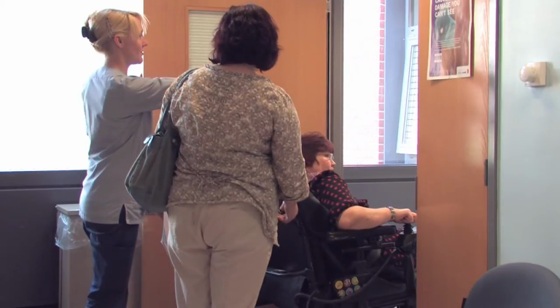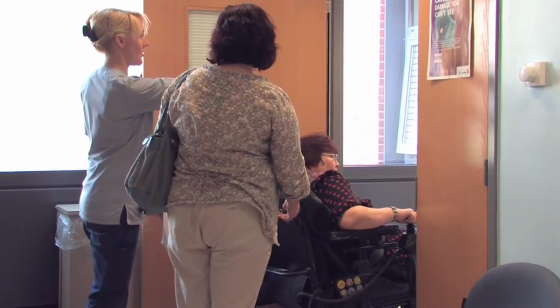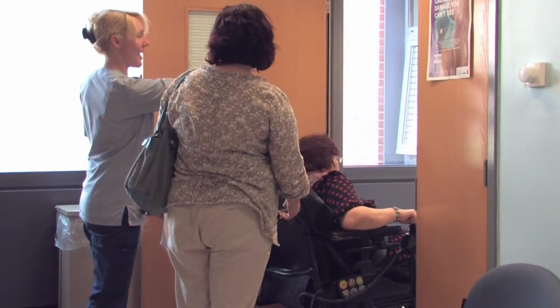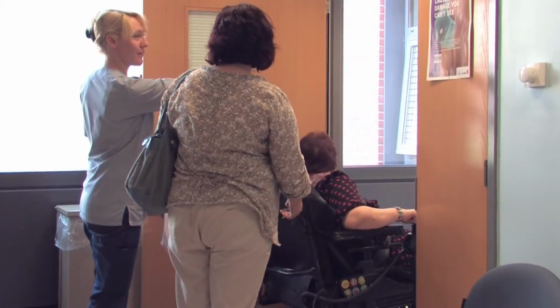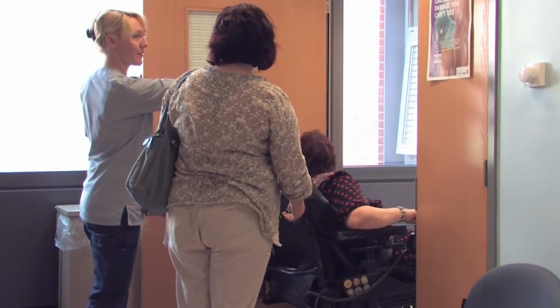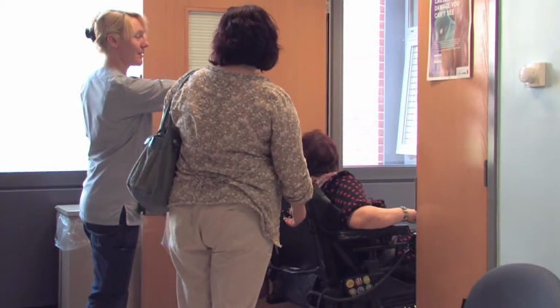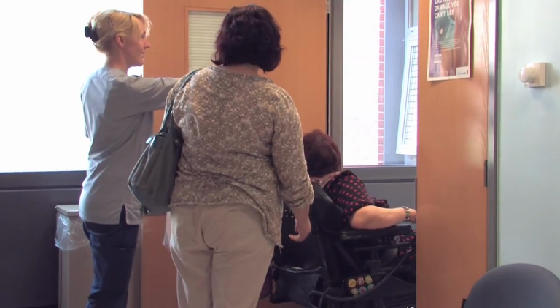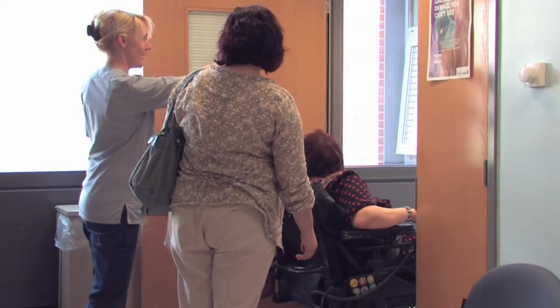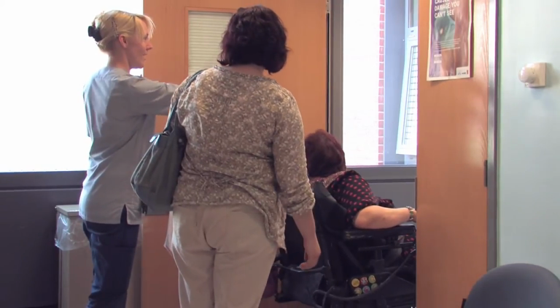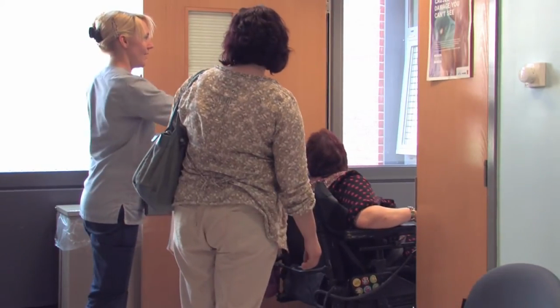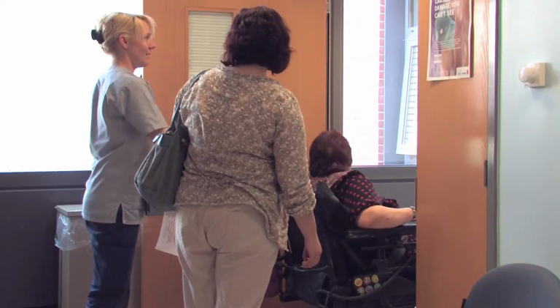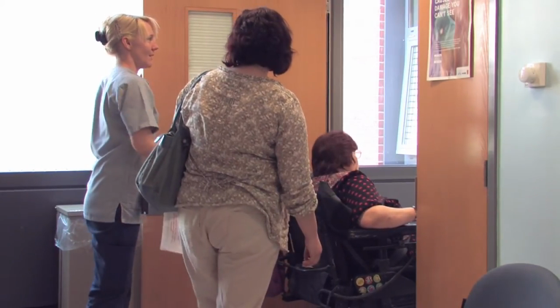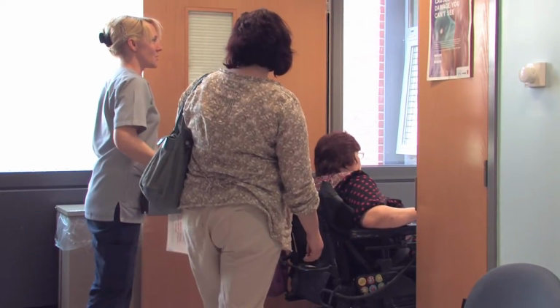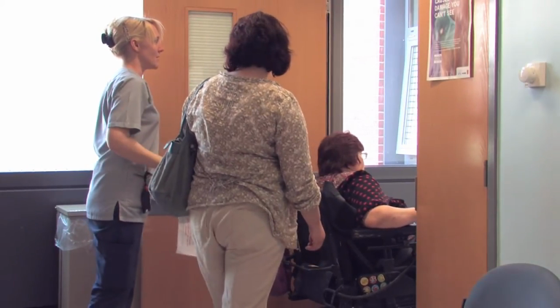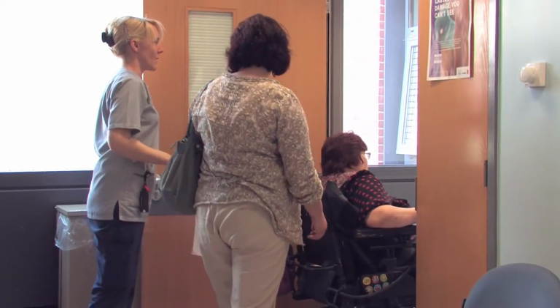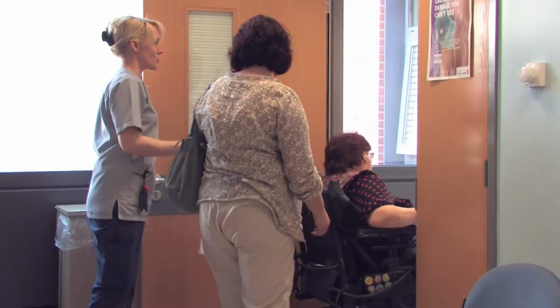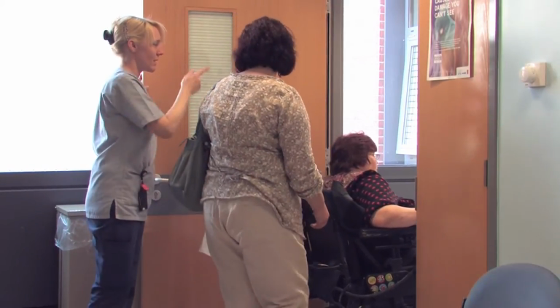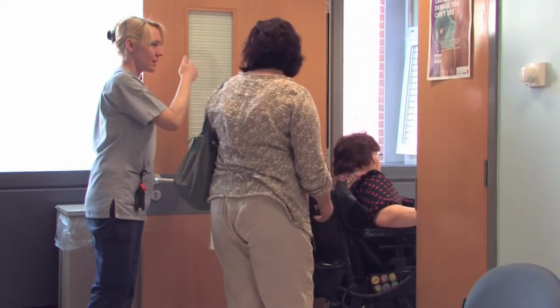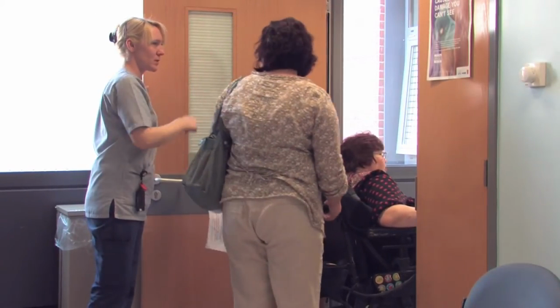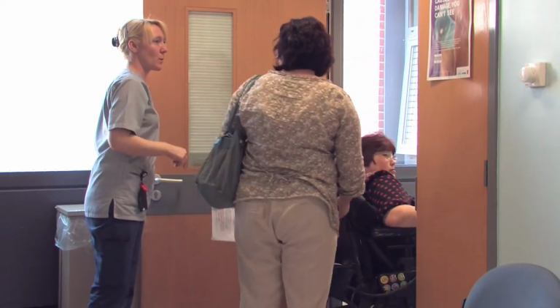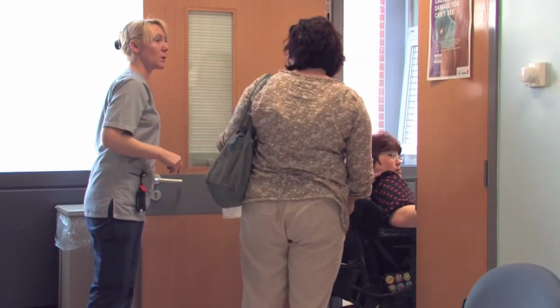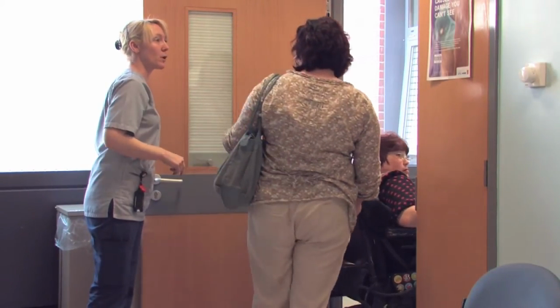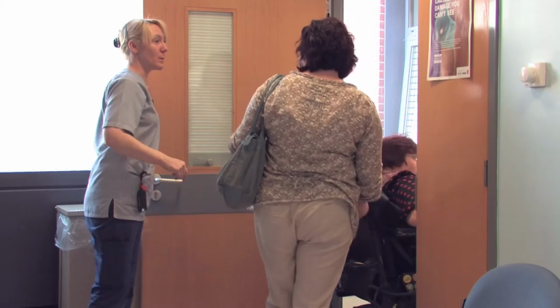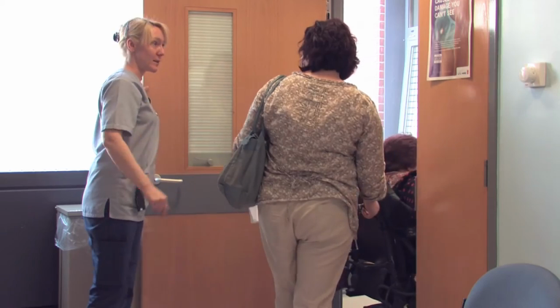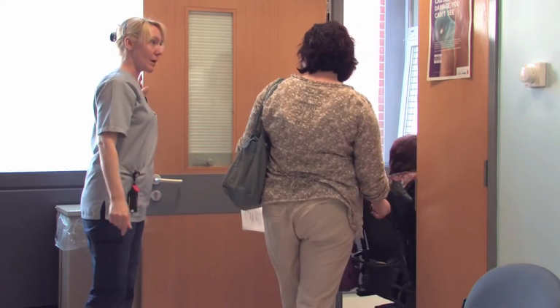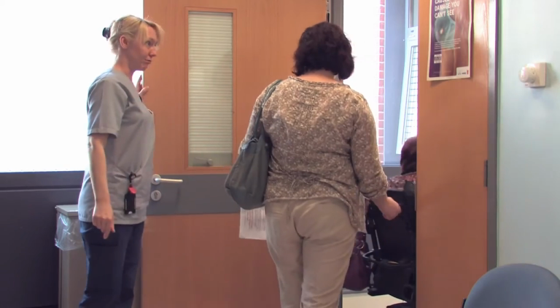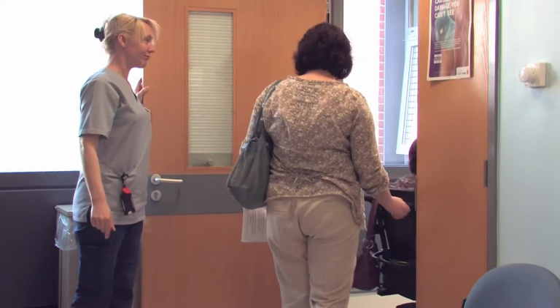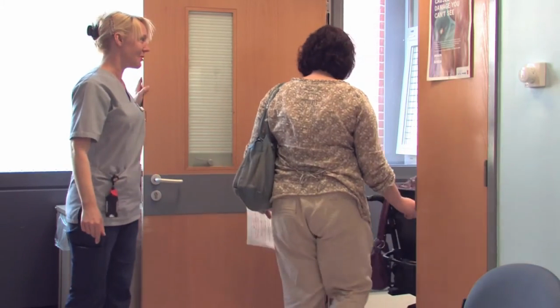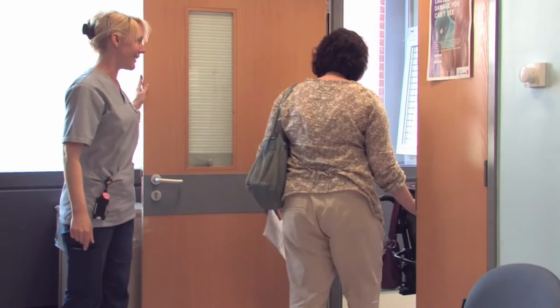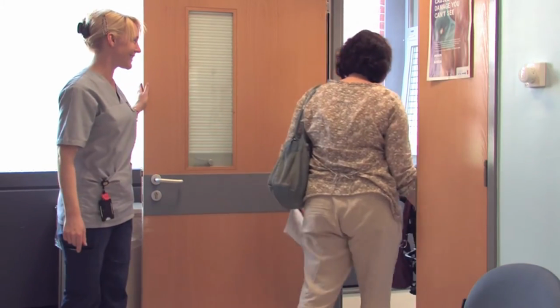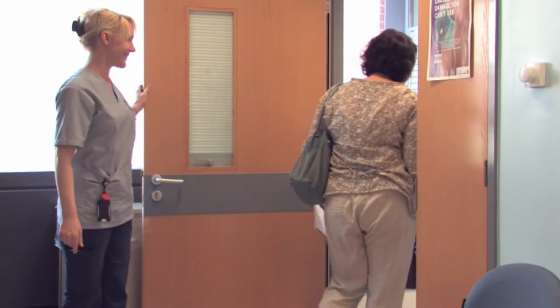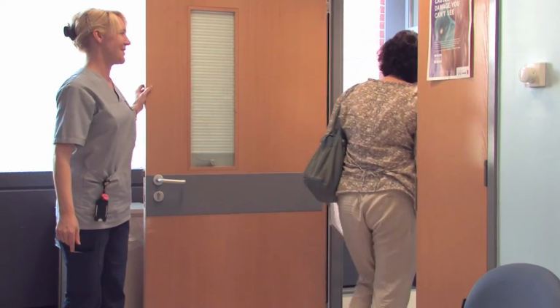The nurse will direct you — for example, turning left toward X-ray, or taking you to a bay to wait for the doctor.